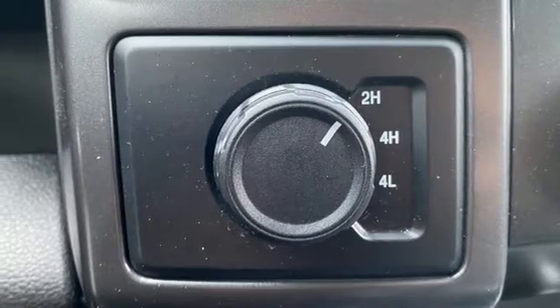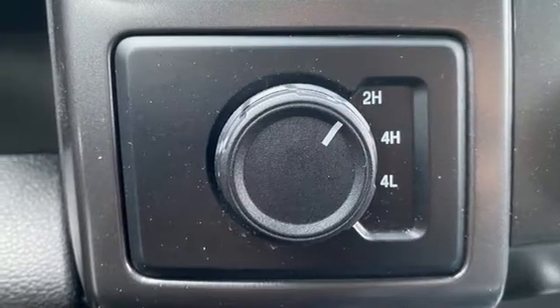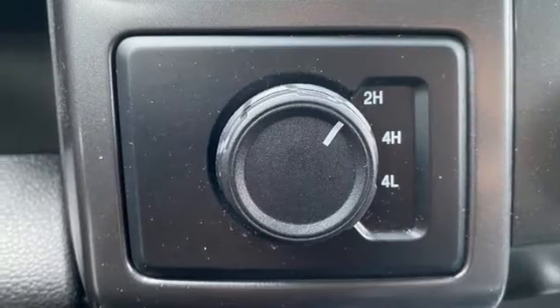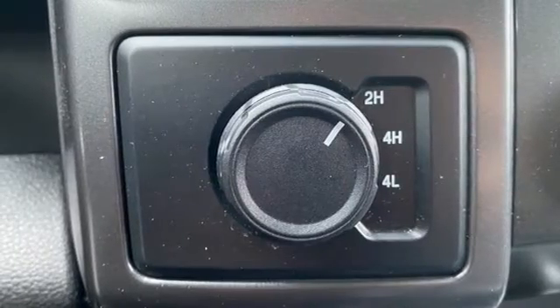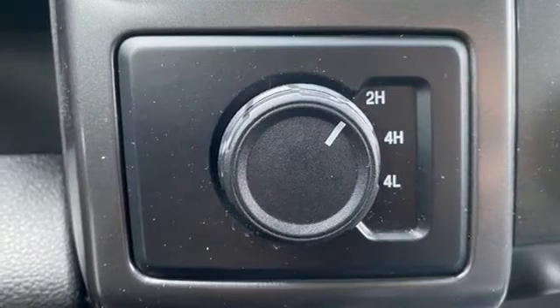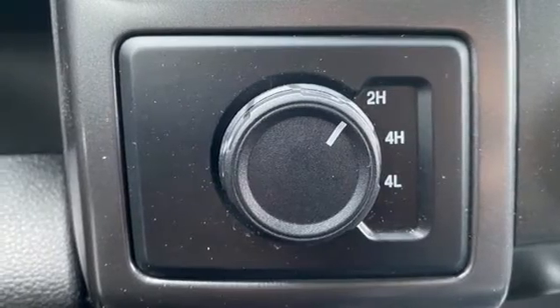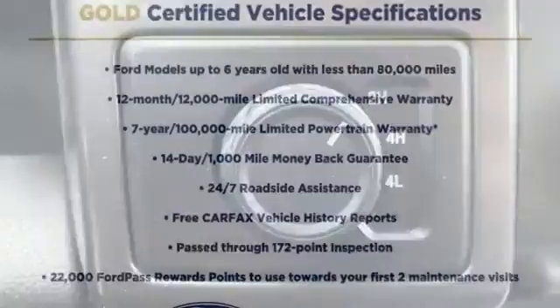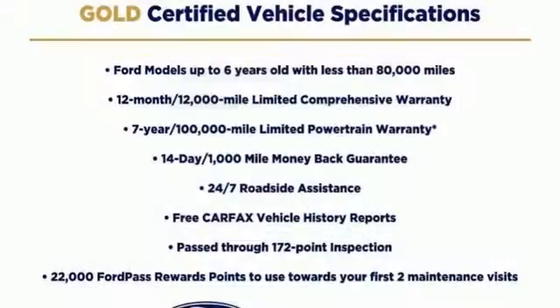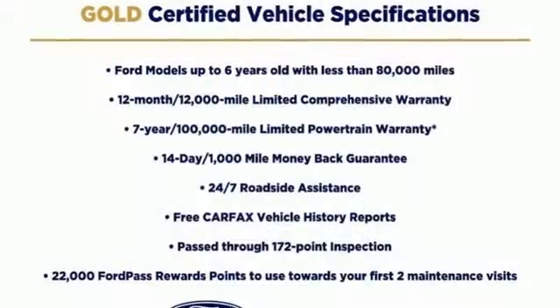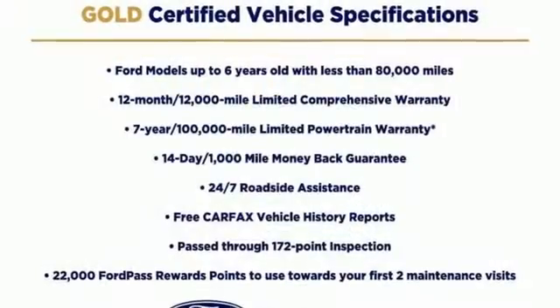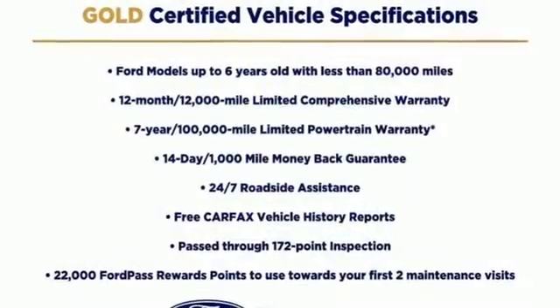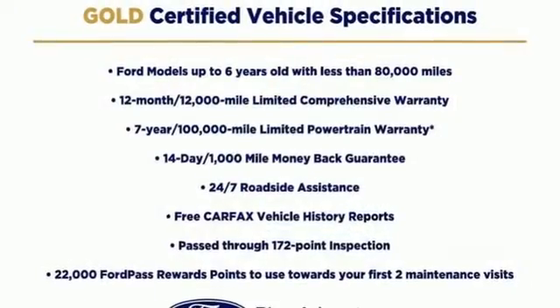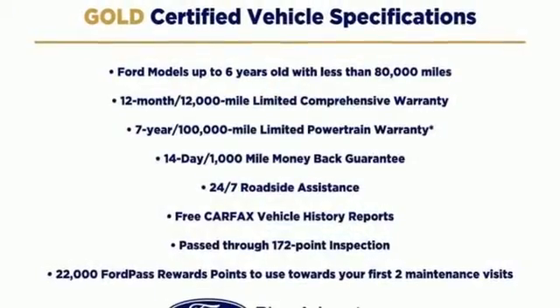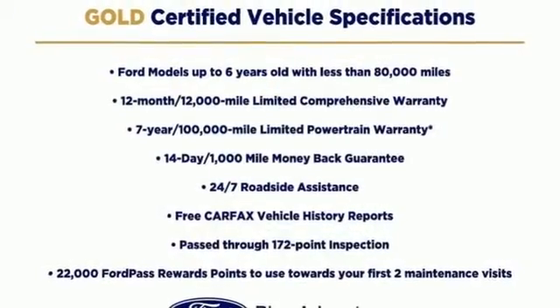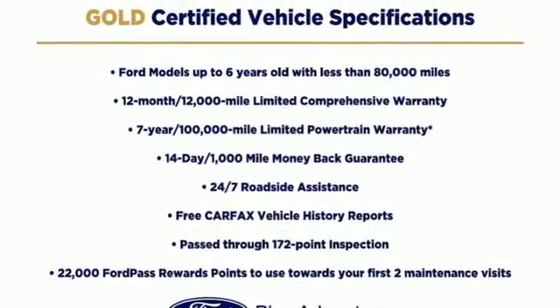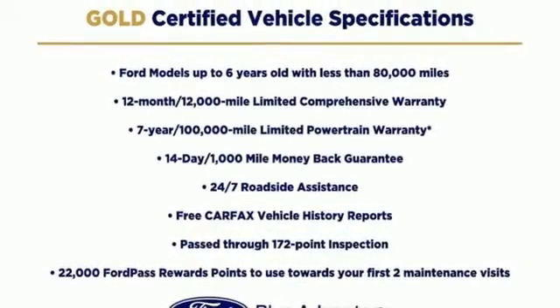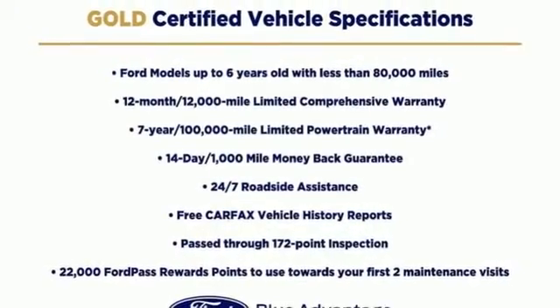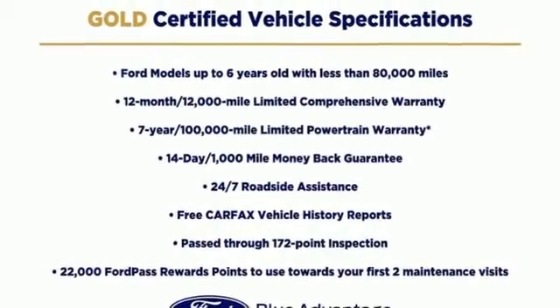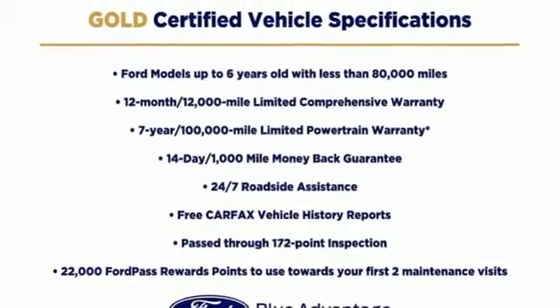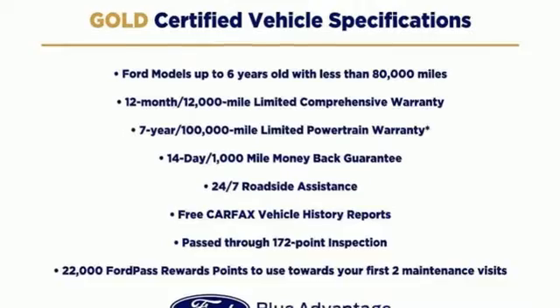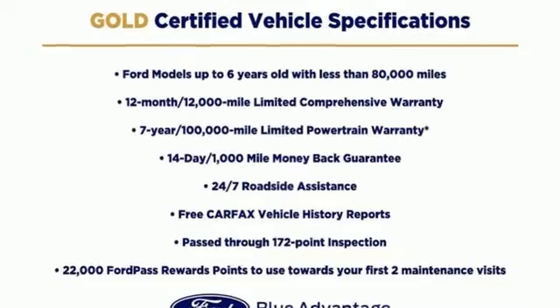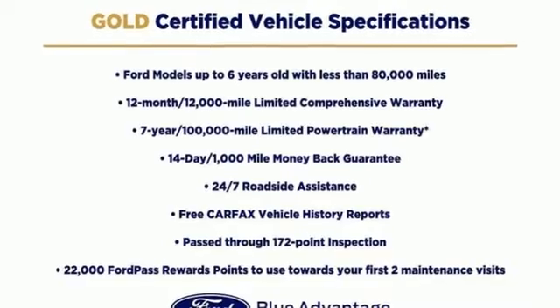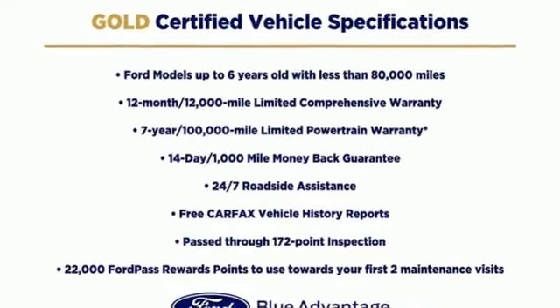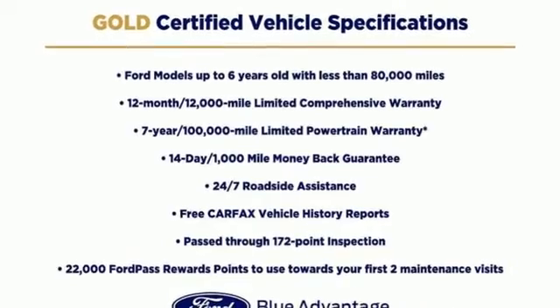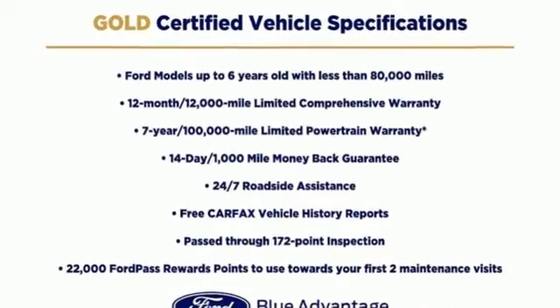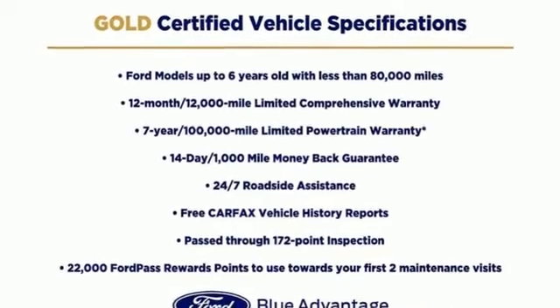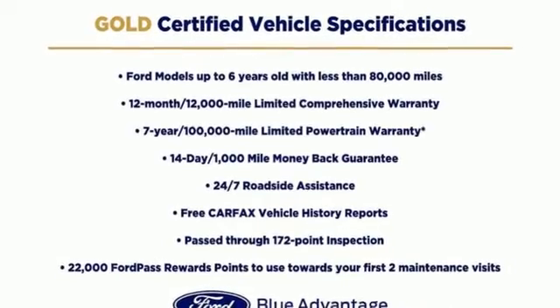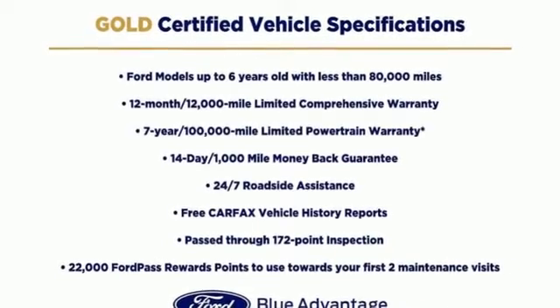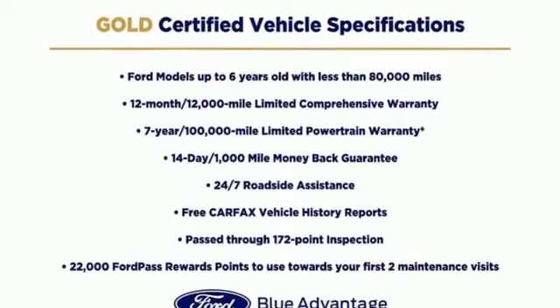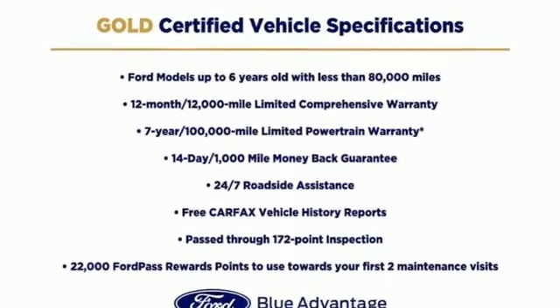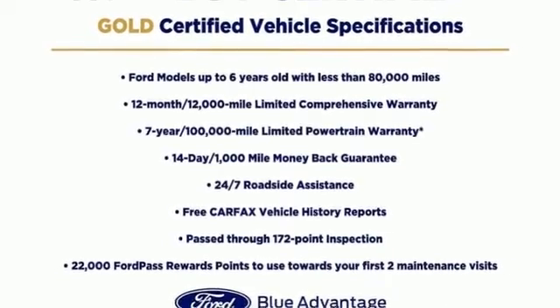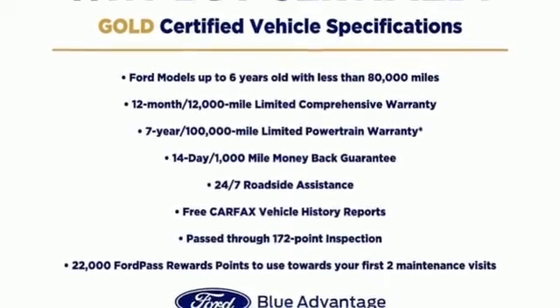Every generation has its Ford. This one's yours. Hurry in today for a test drive.